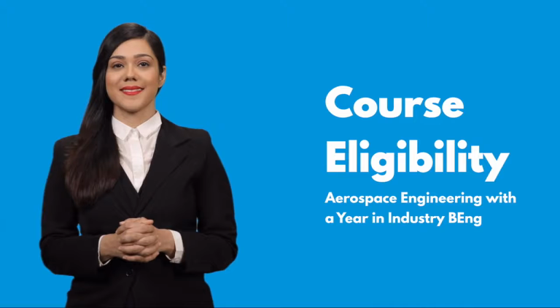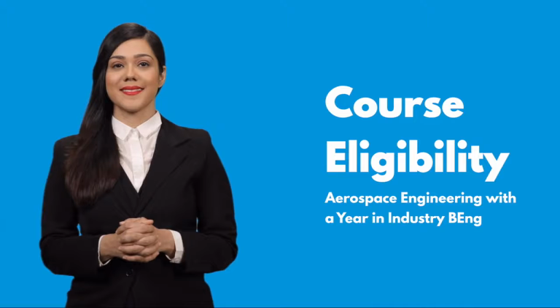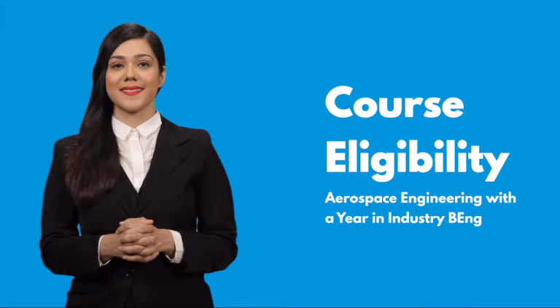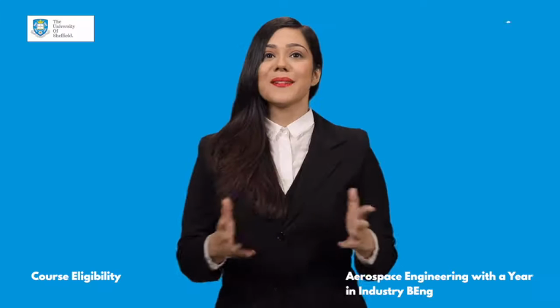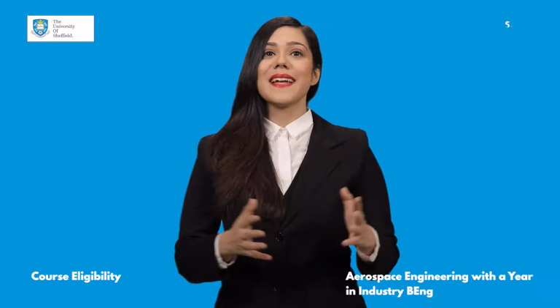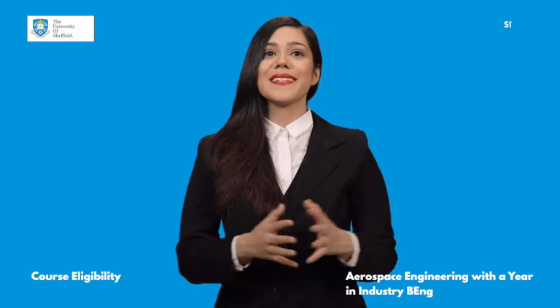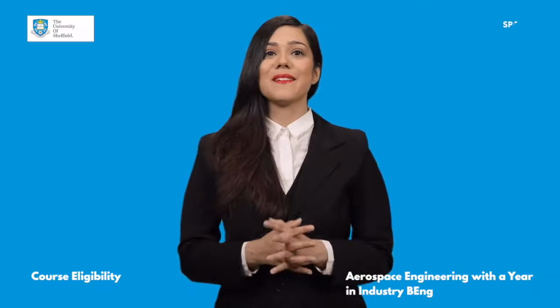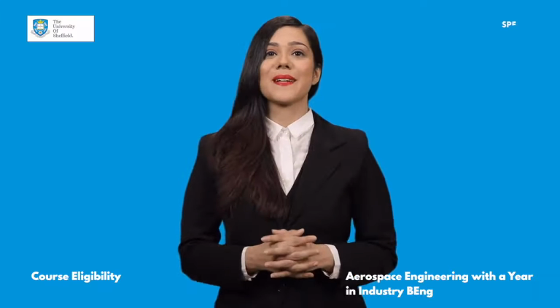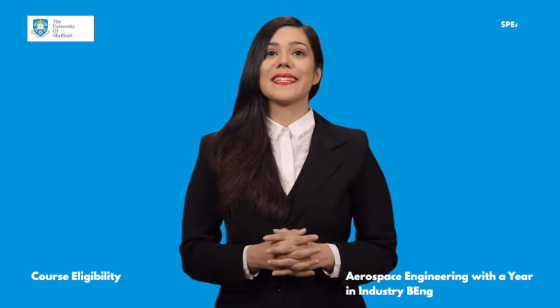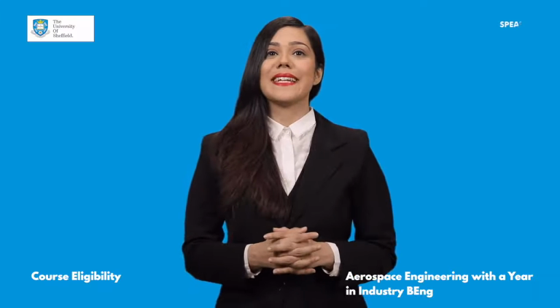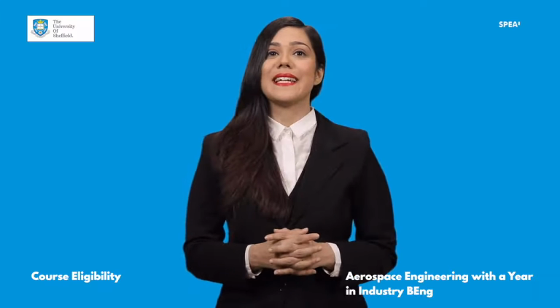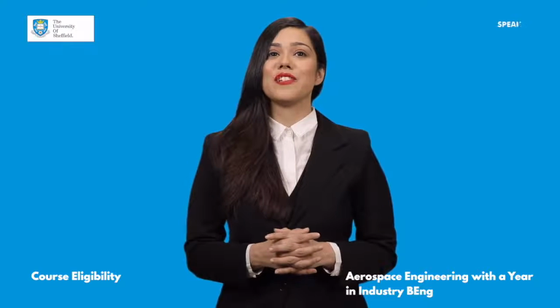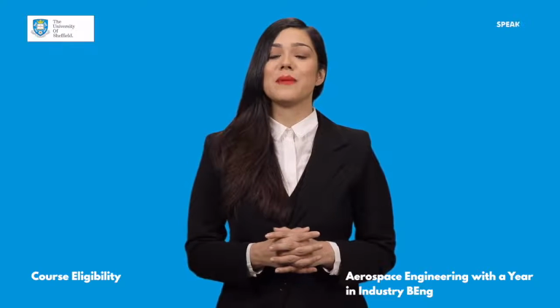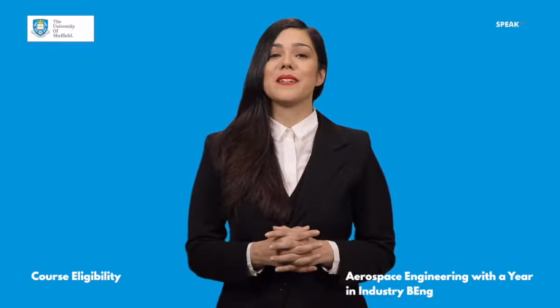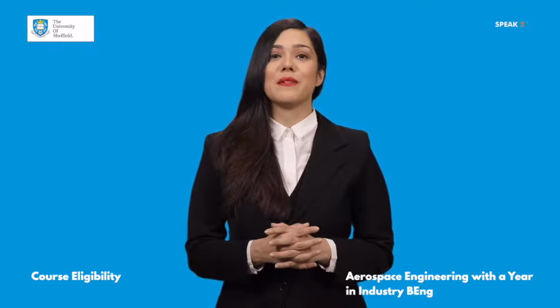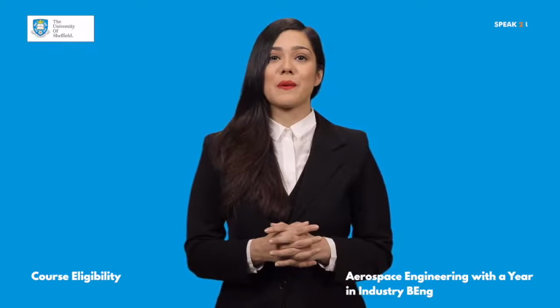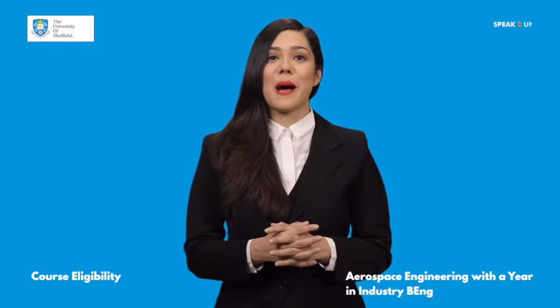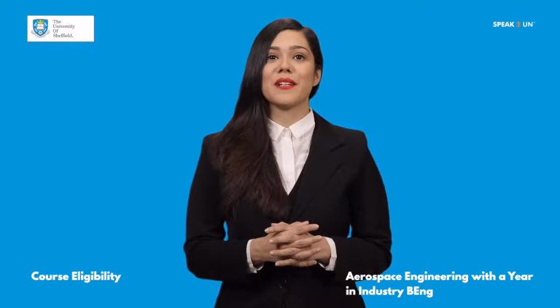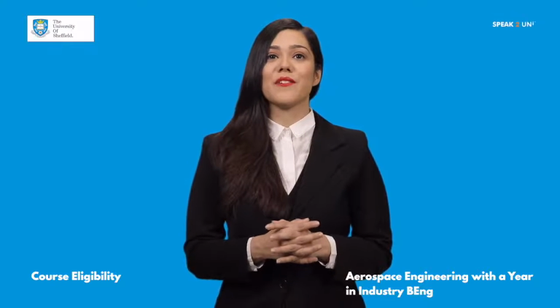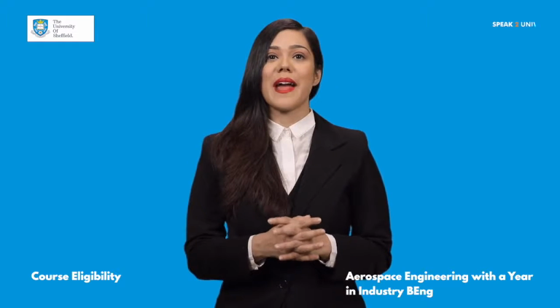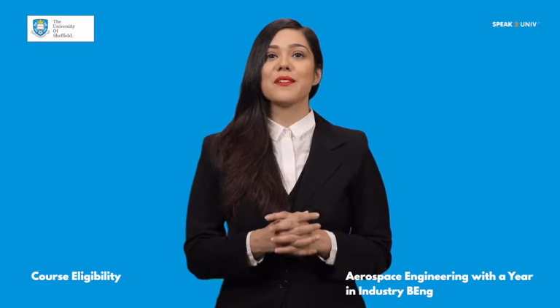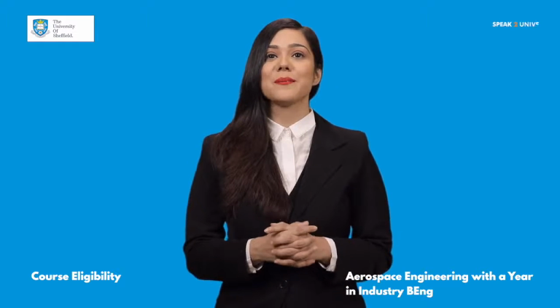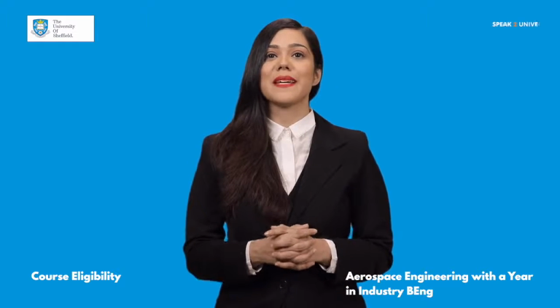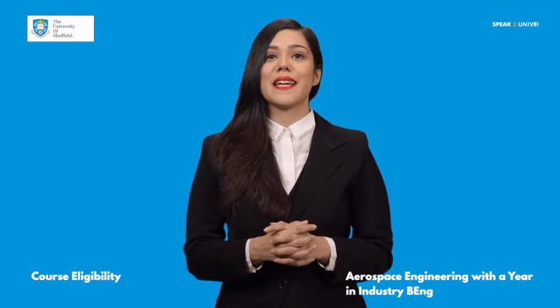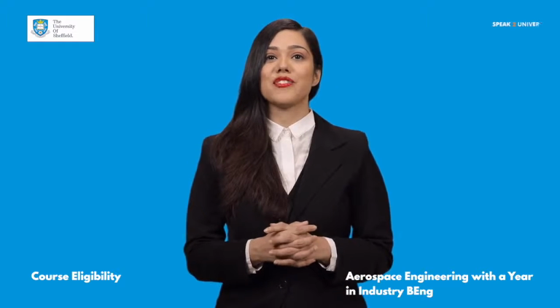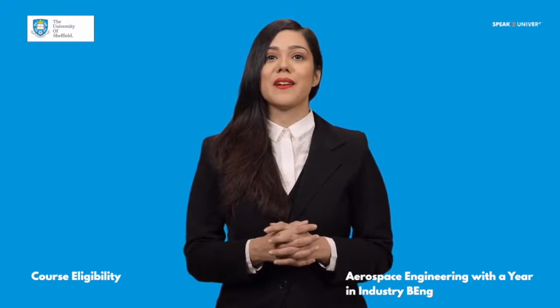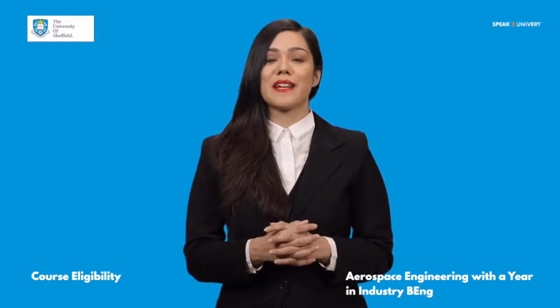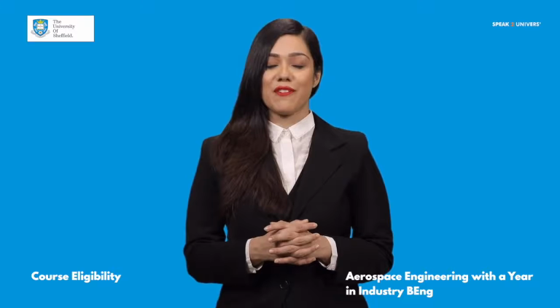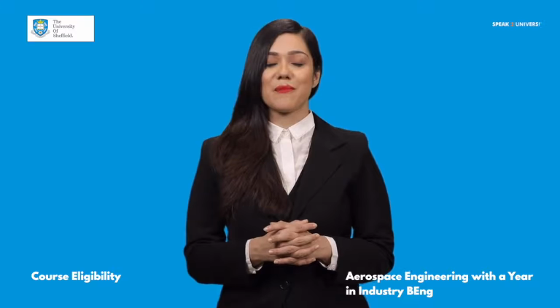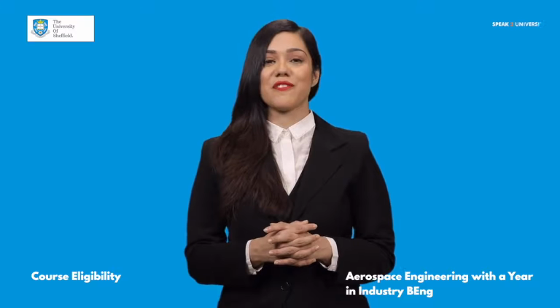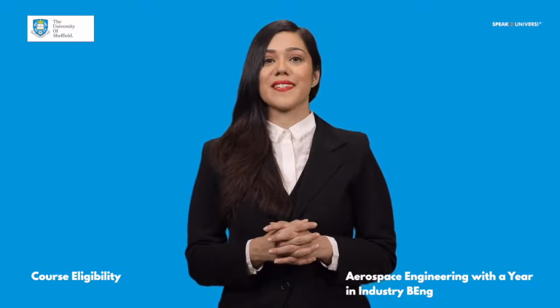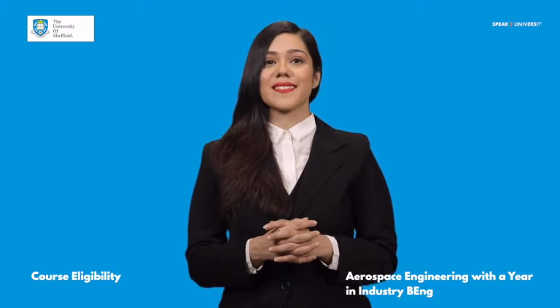Let's have a look at the key eligibility requirements for Aerospace Engineering from Sheffield.